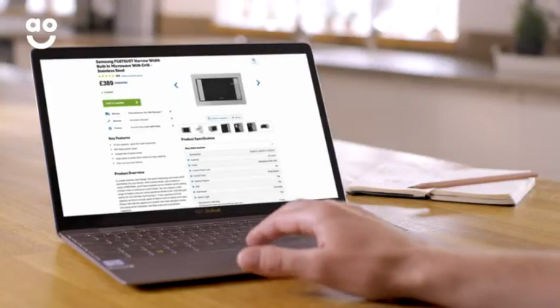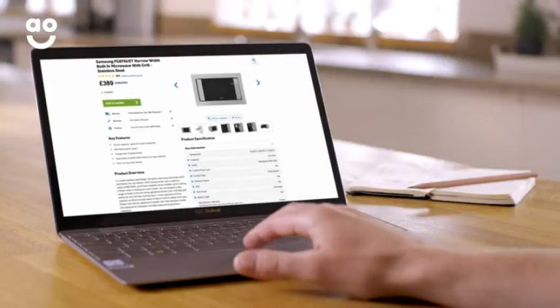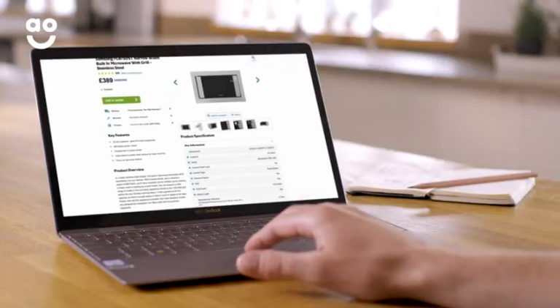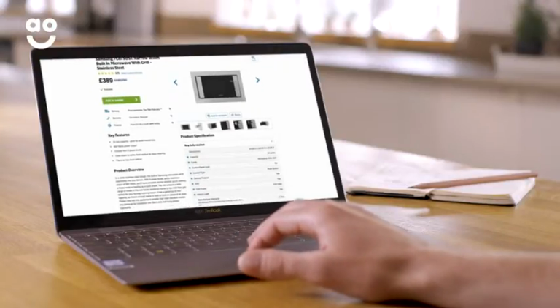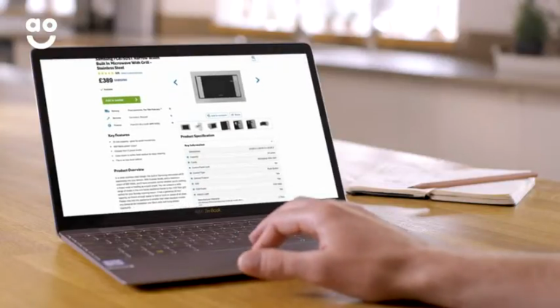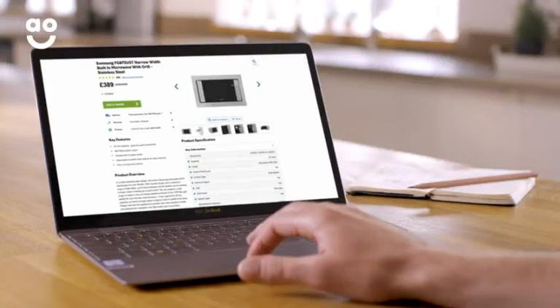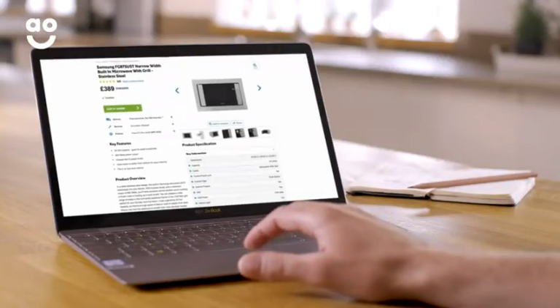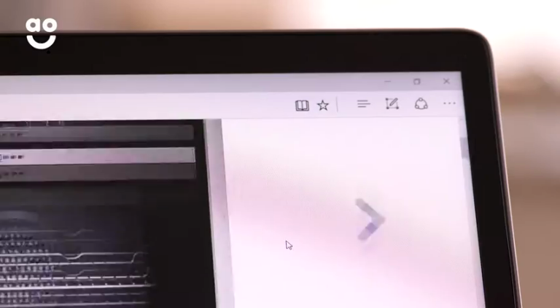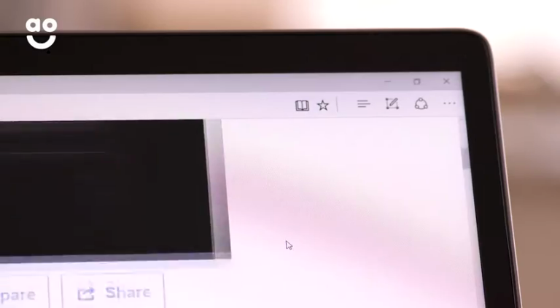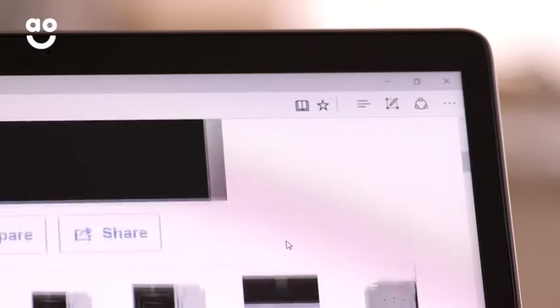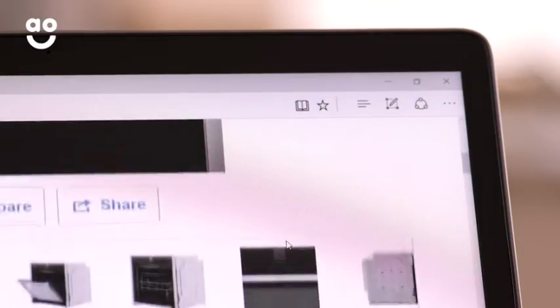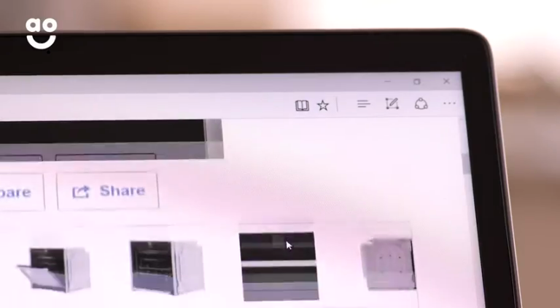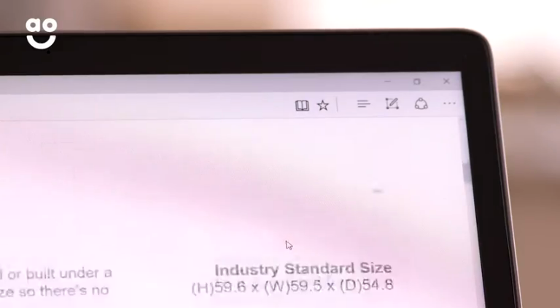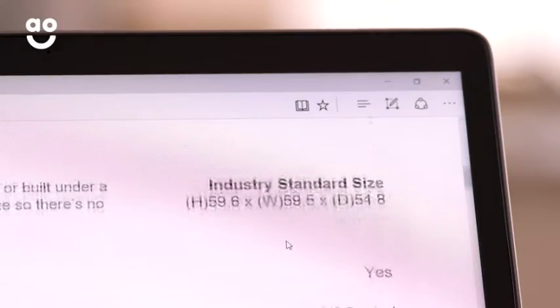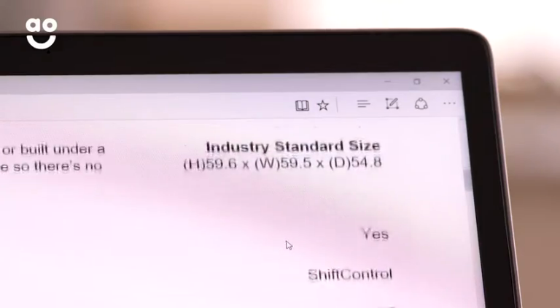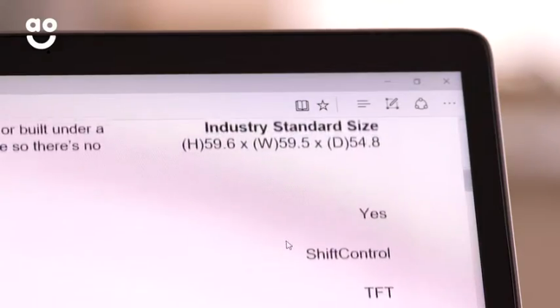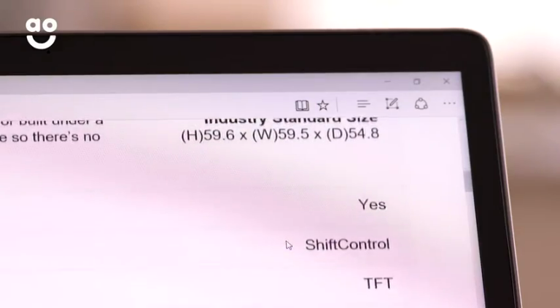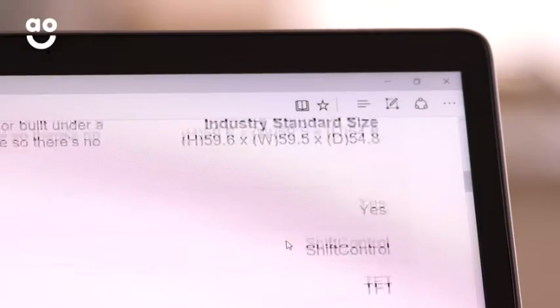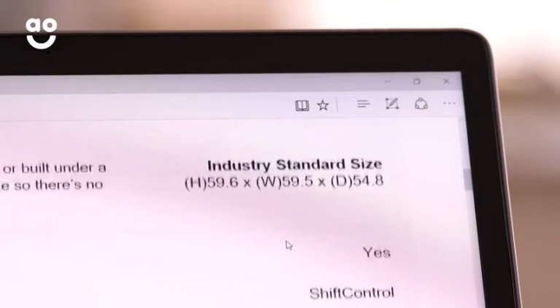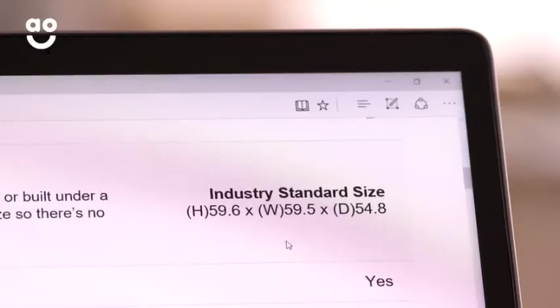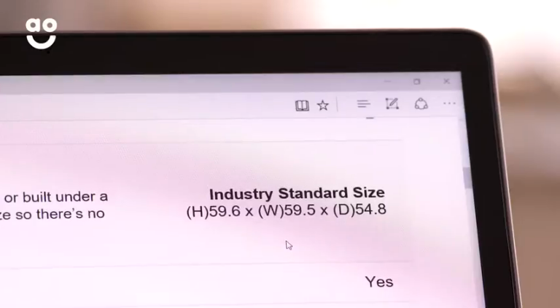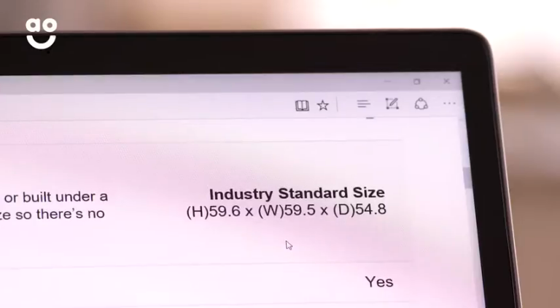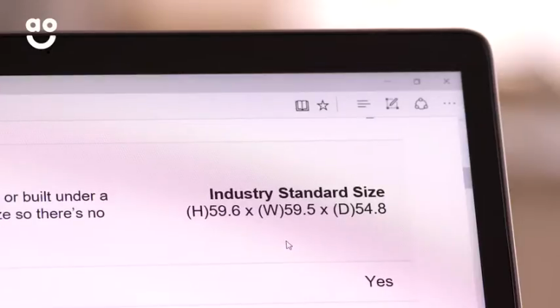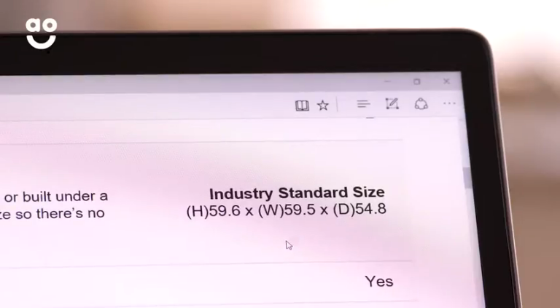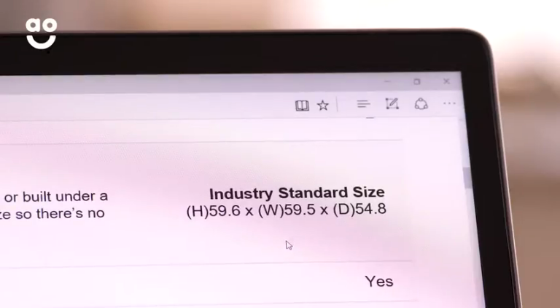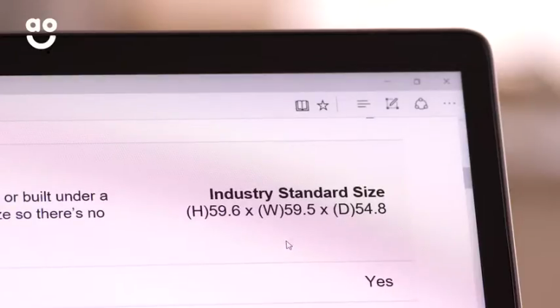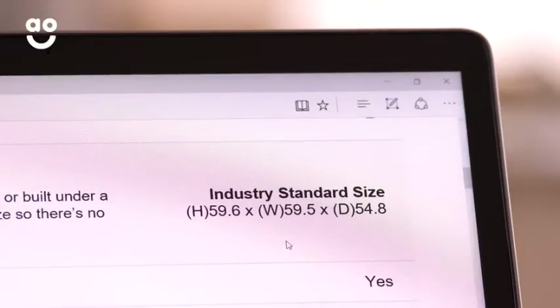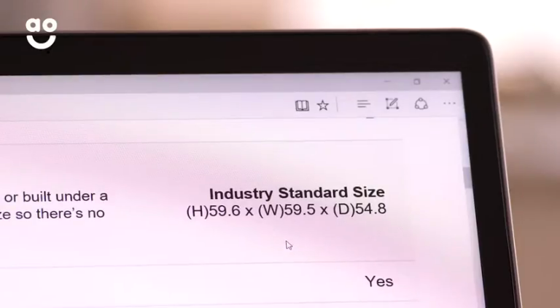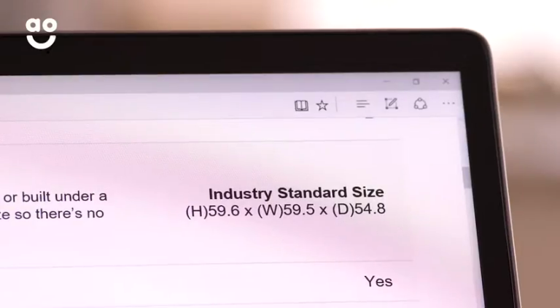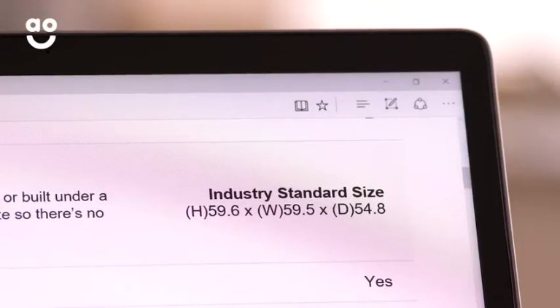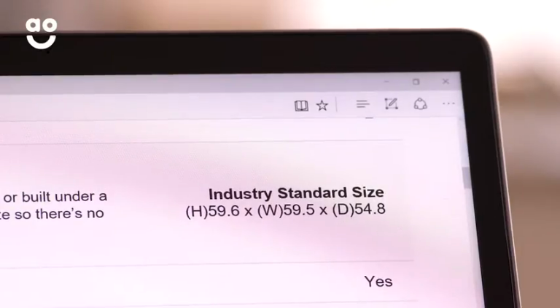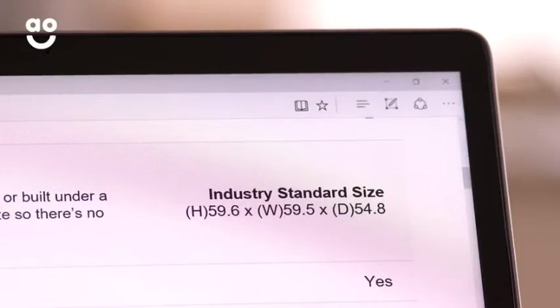If you're building a kitchen from scratch, you can find all the dimensions for our built-in appliances on our product pages.